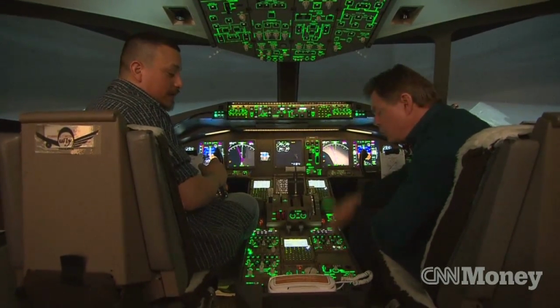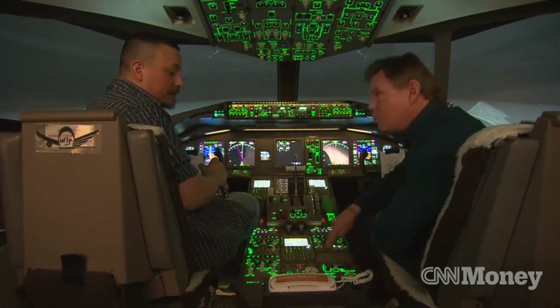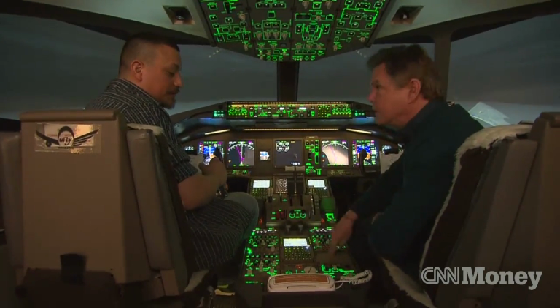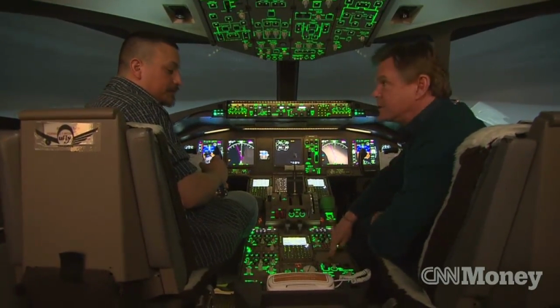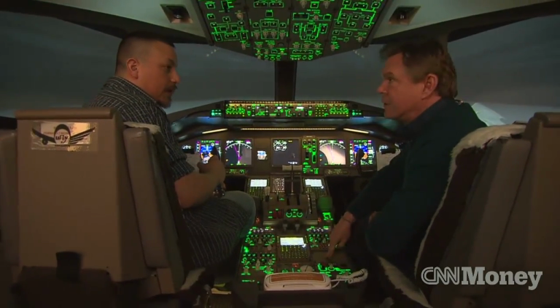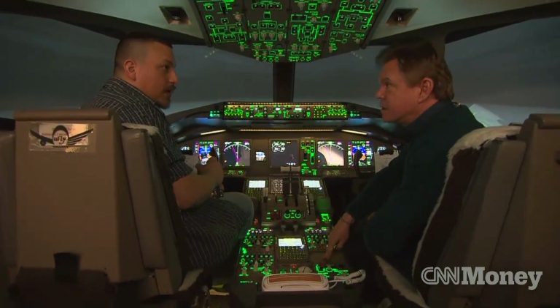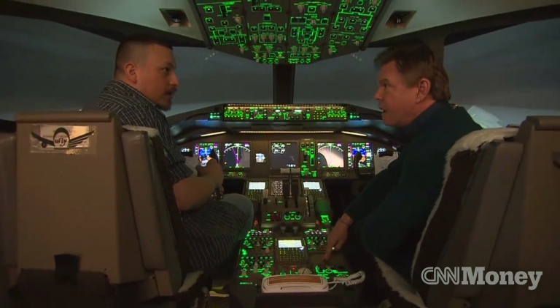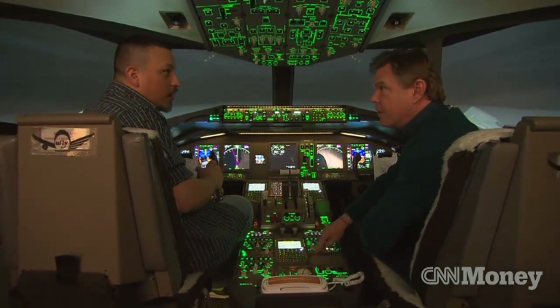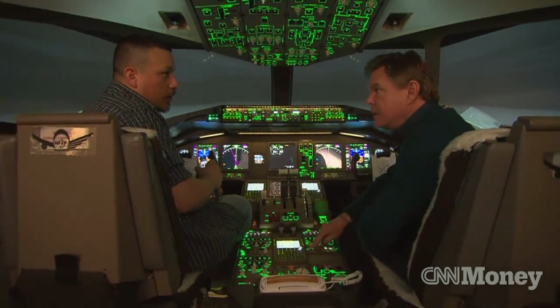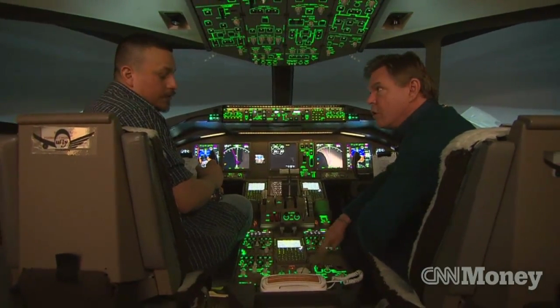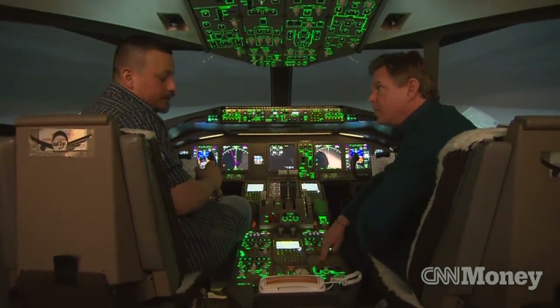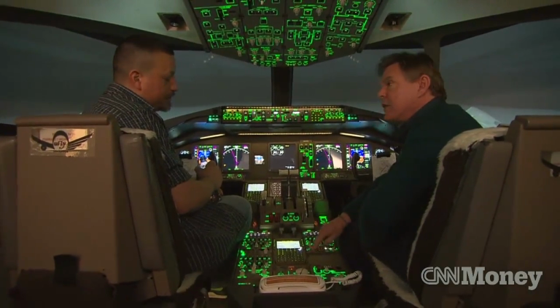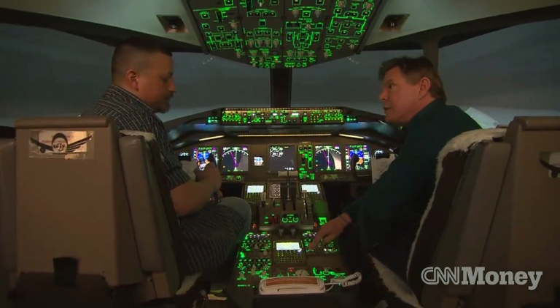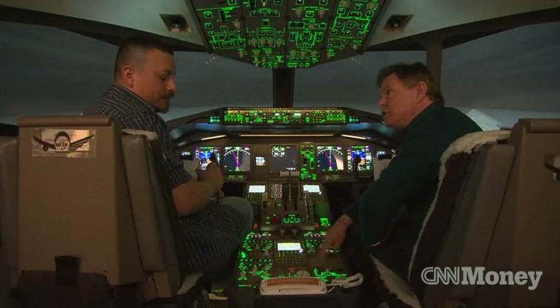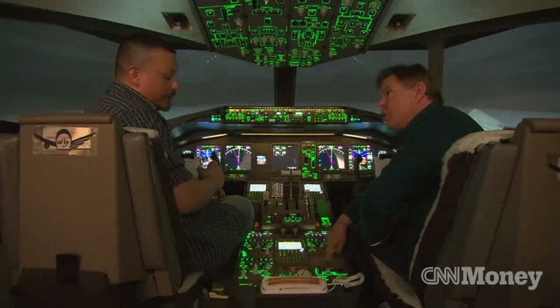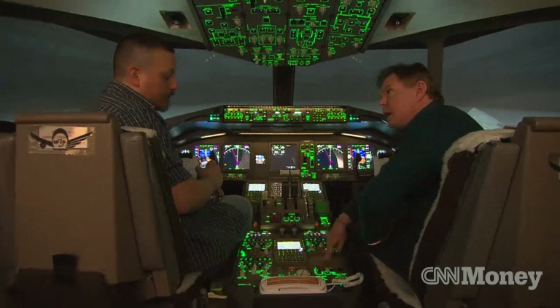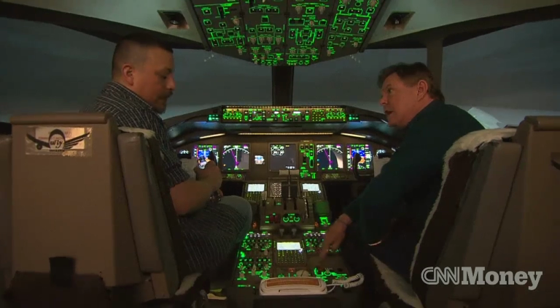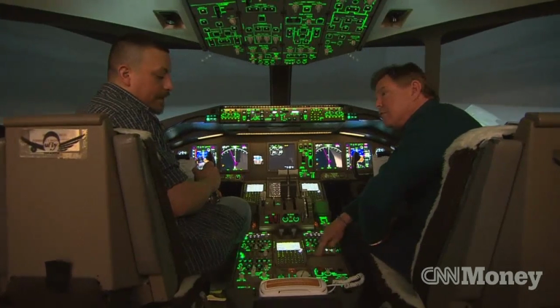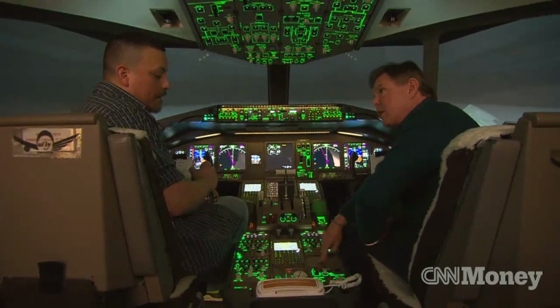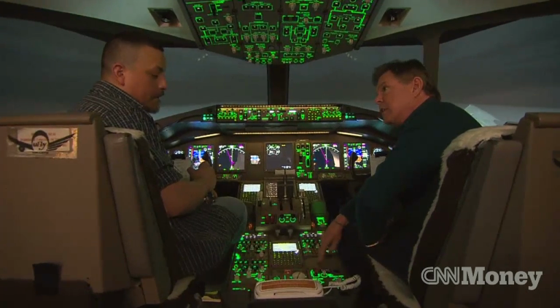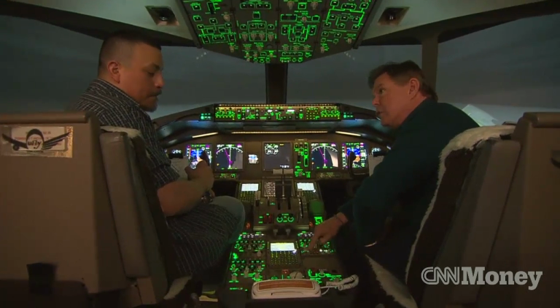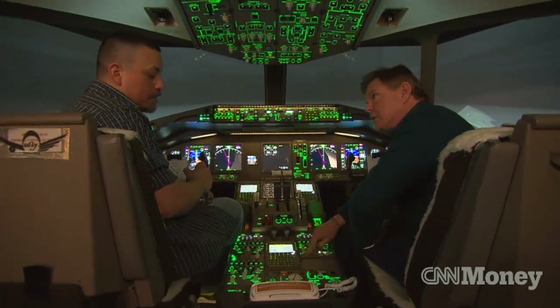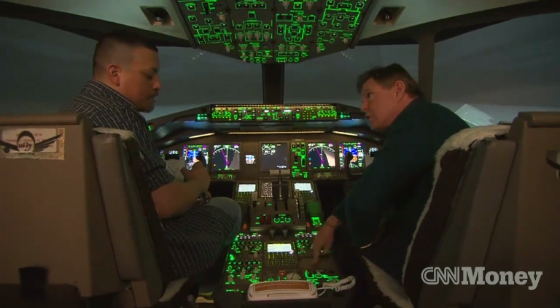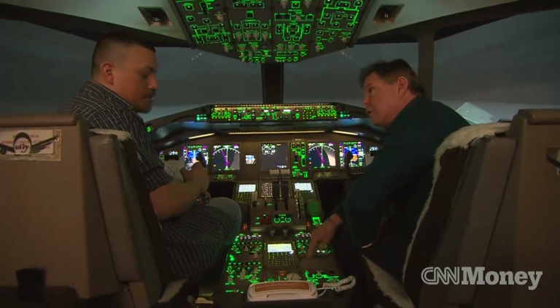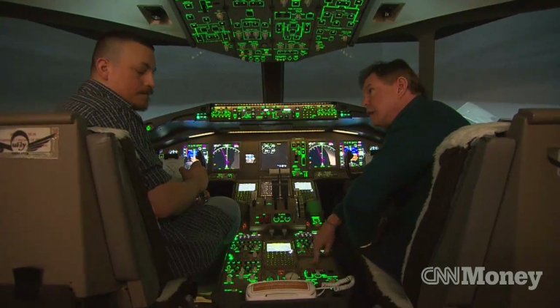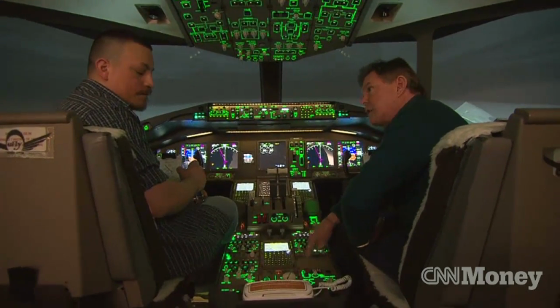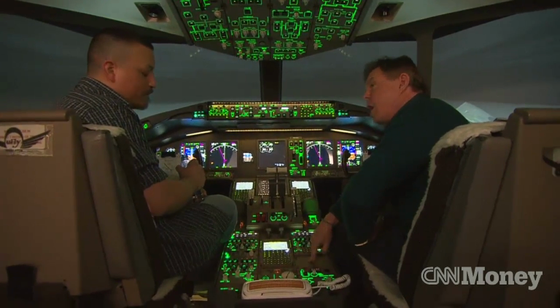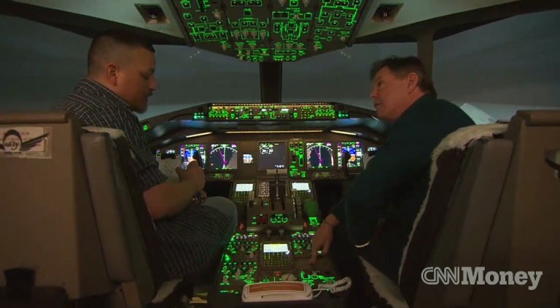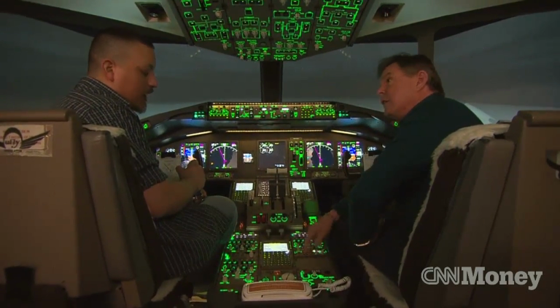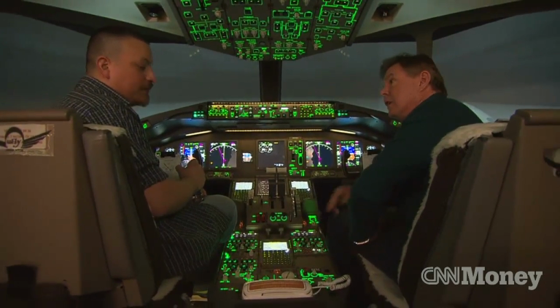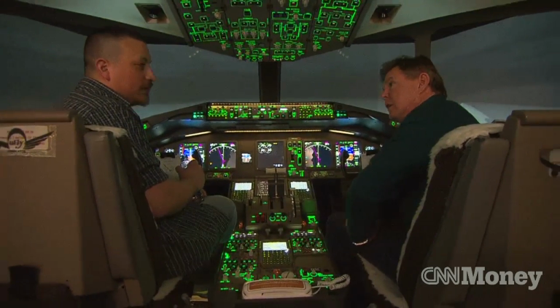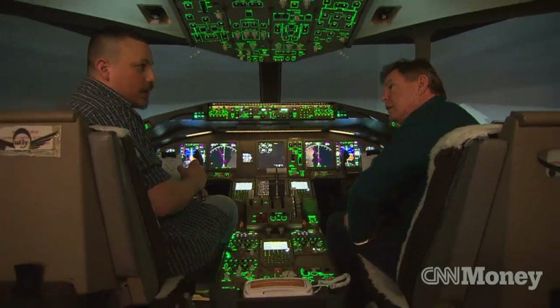And you wouldn't turn this off normally — there is no way in flight you would turn this off. Absolutely not.